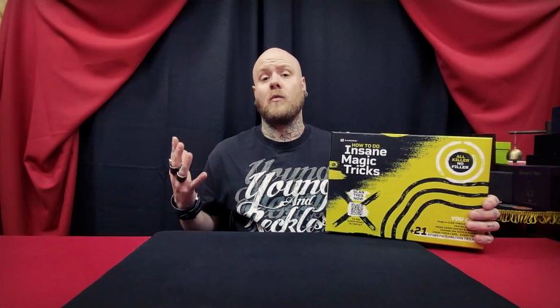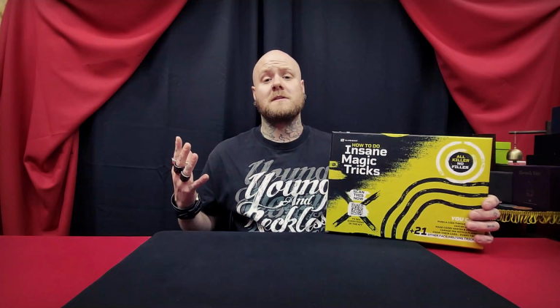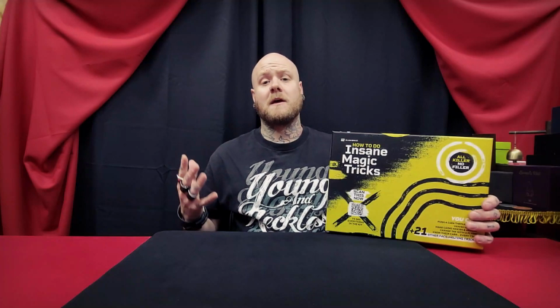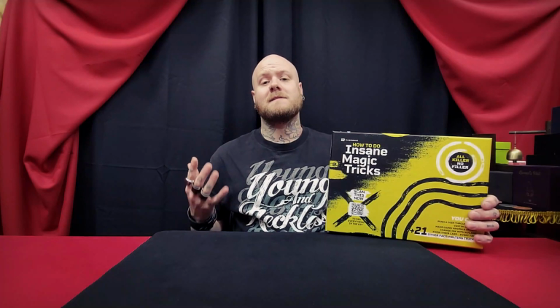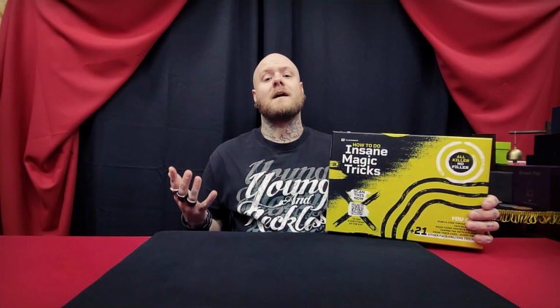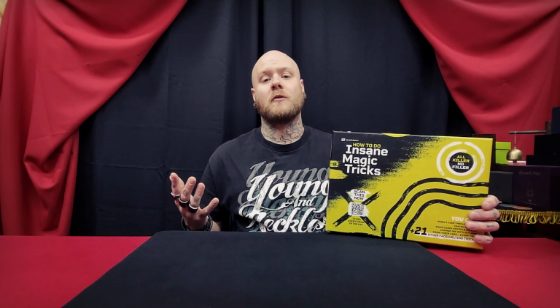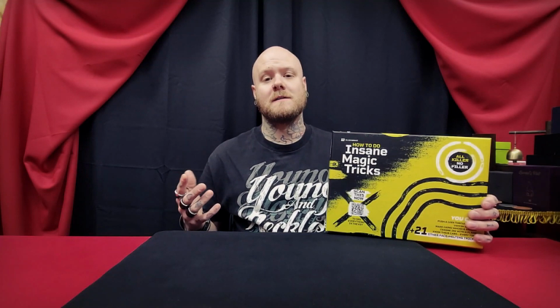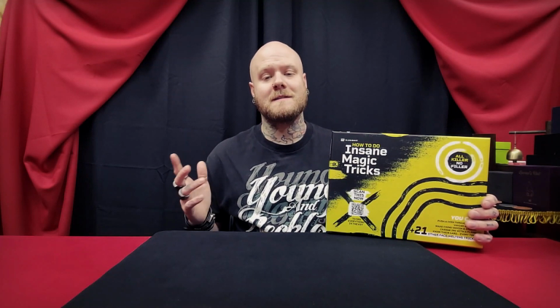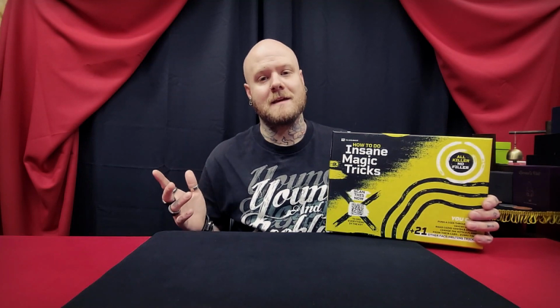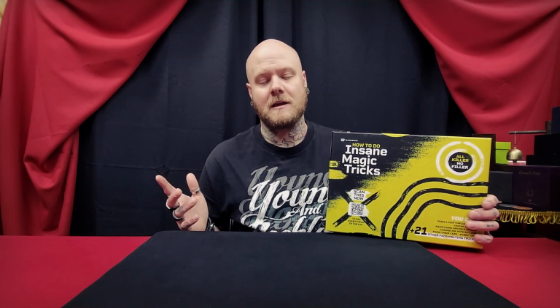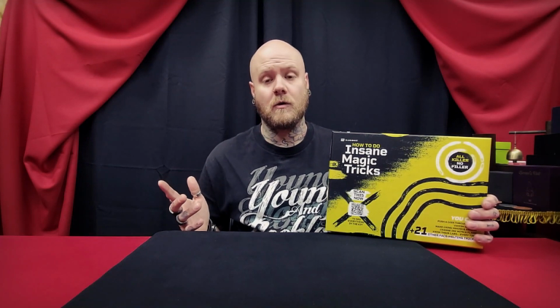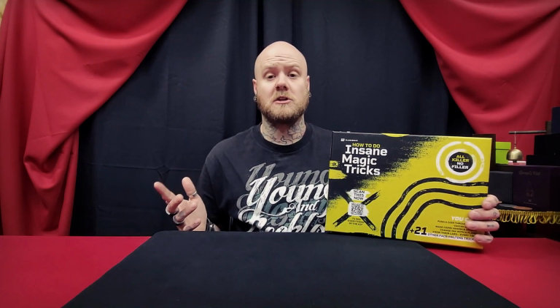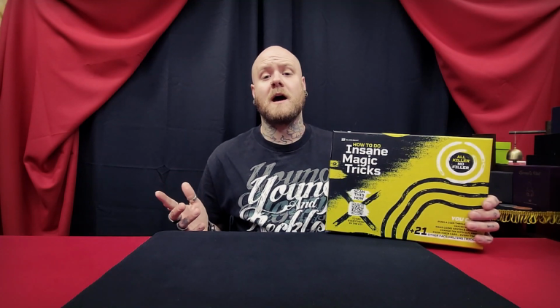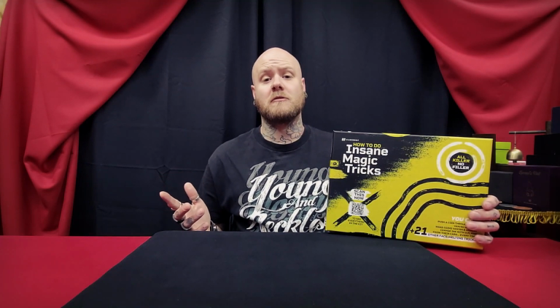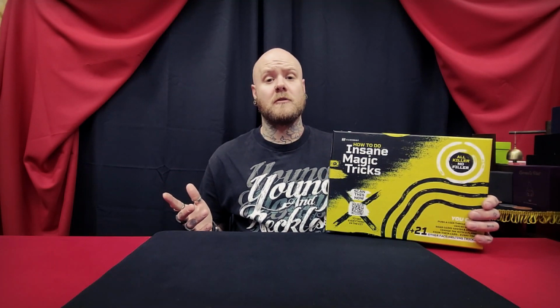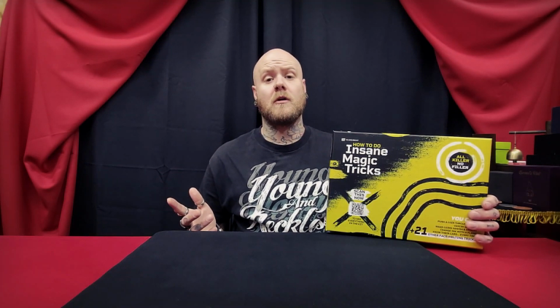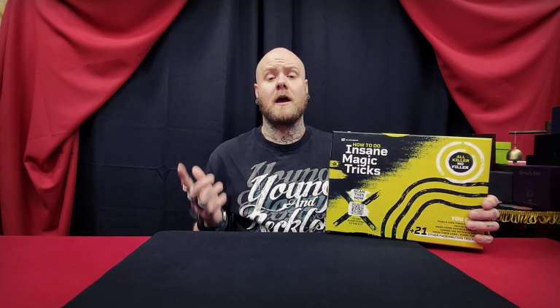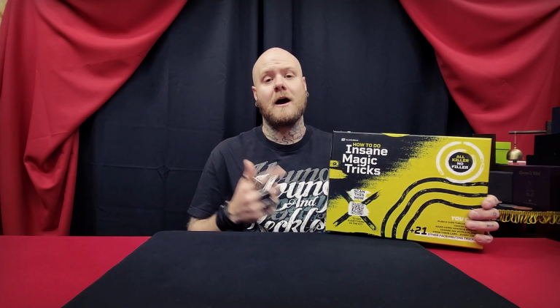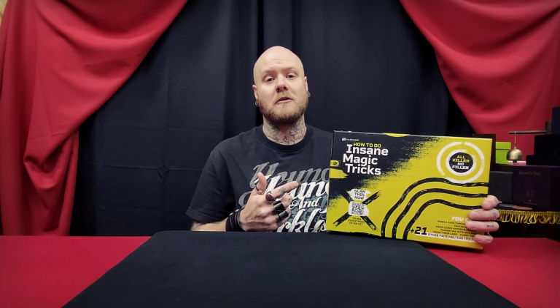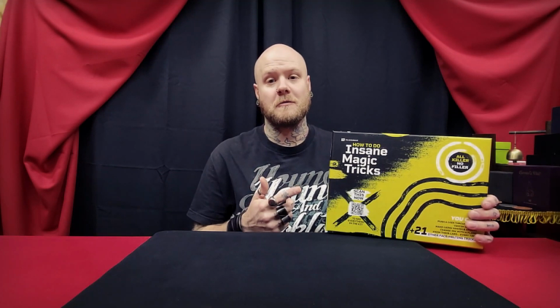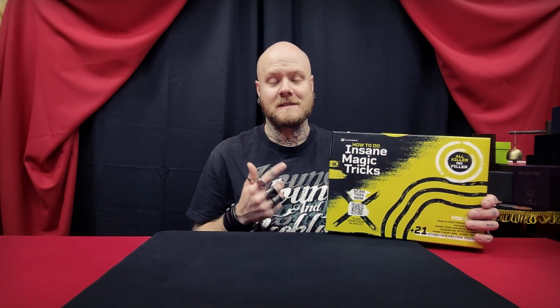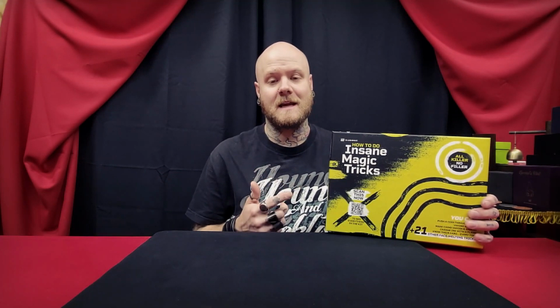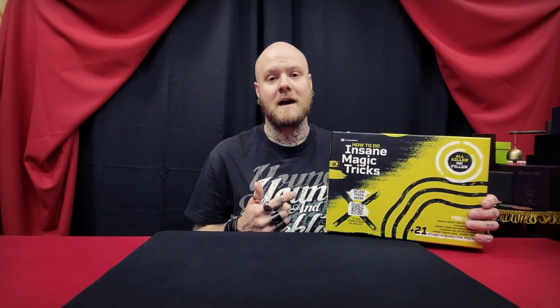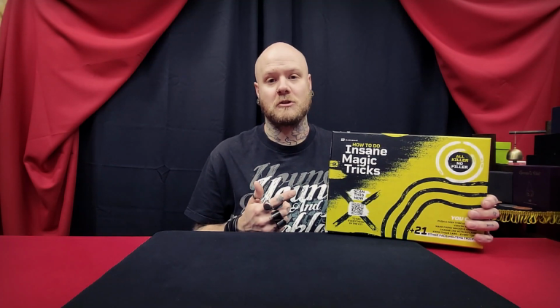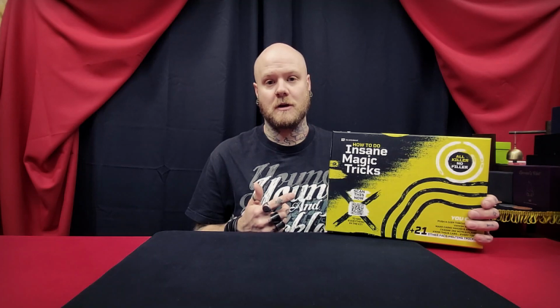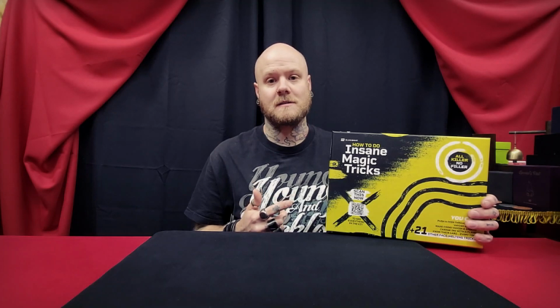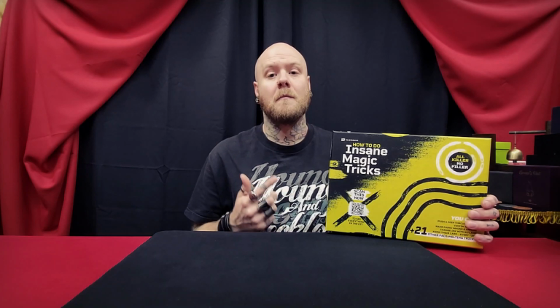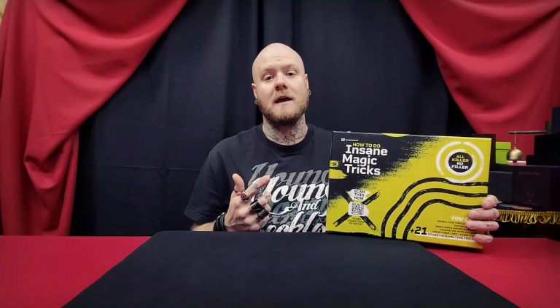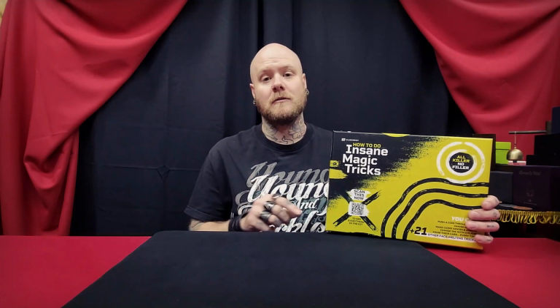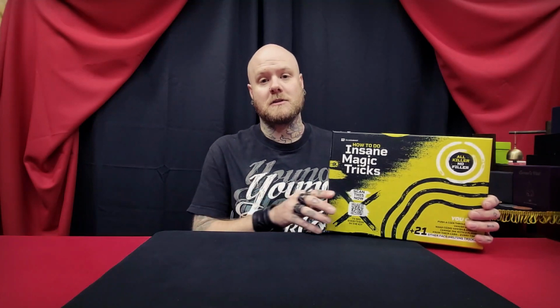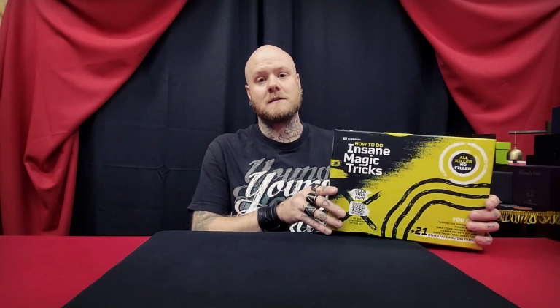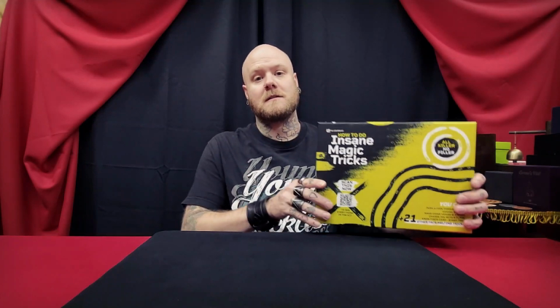What's up guys, I'm Chris and today you're watching a magic review on how to do insane magic tricks by Illusionist.